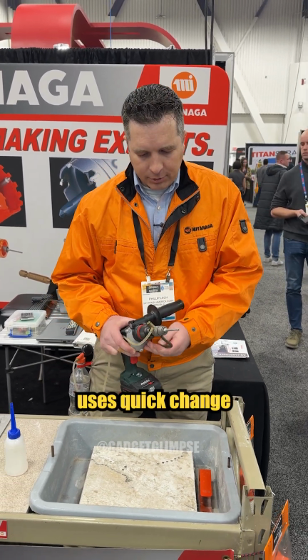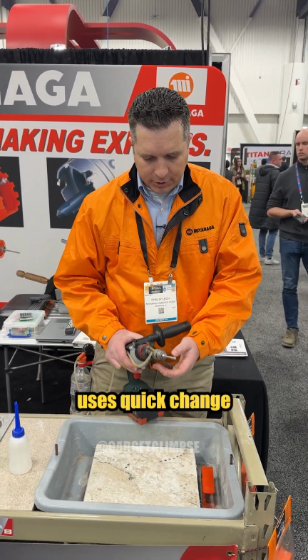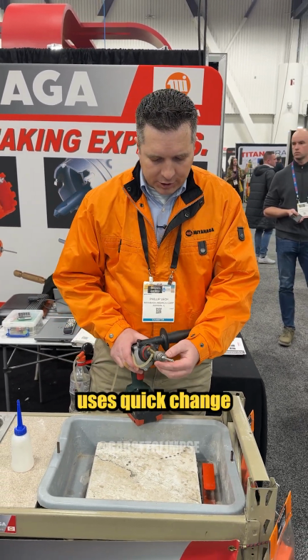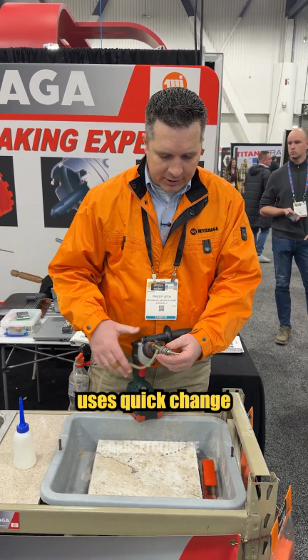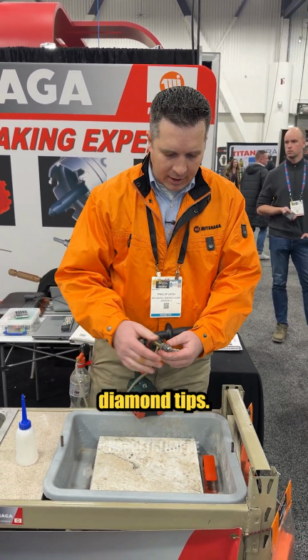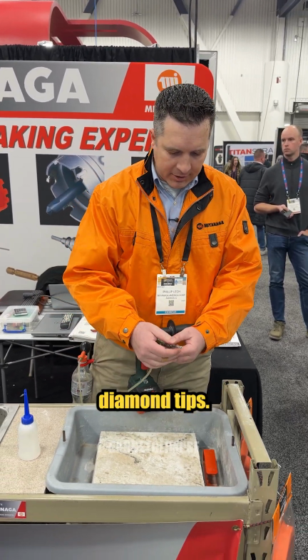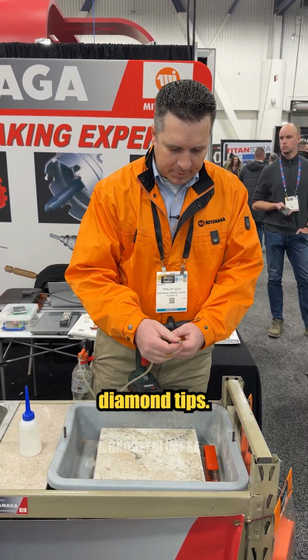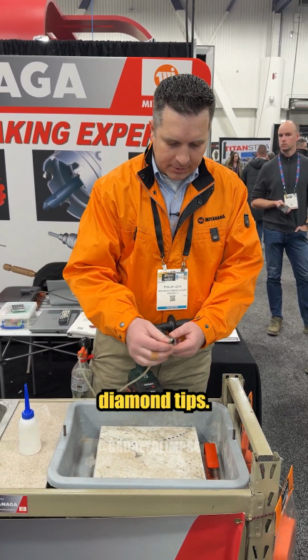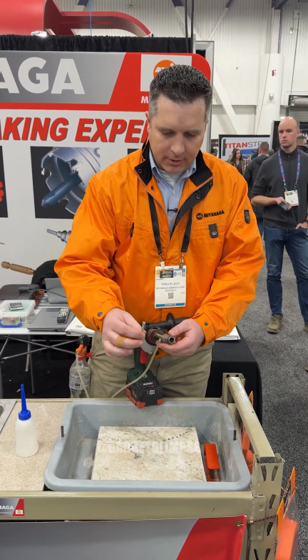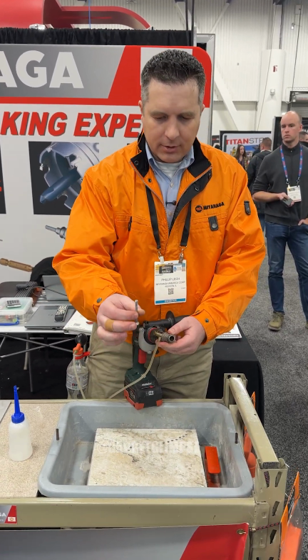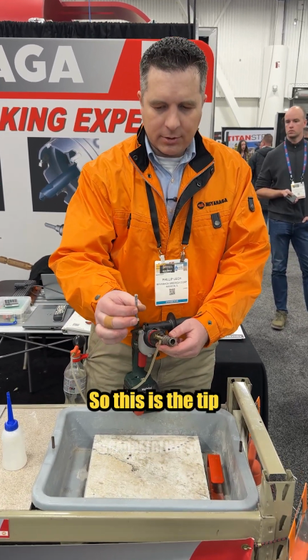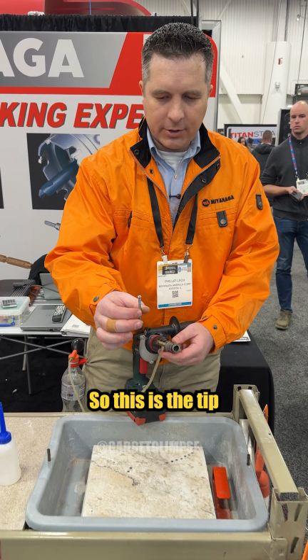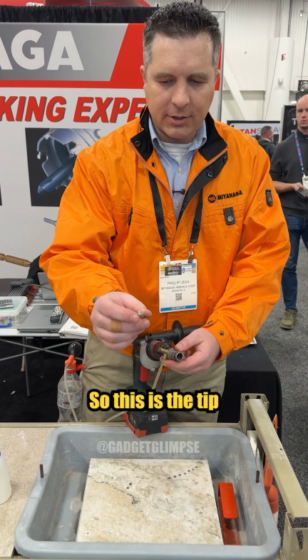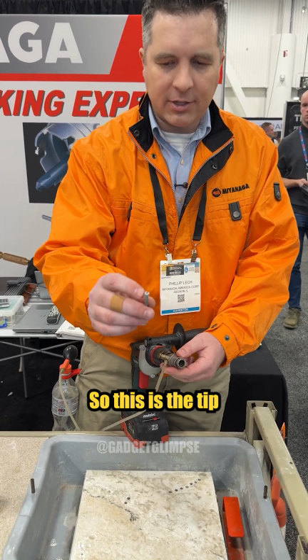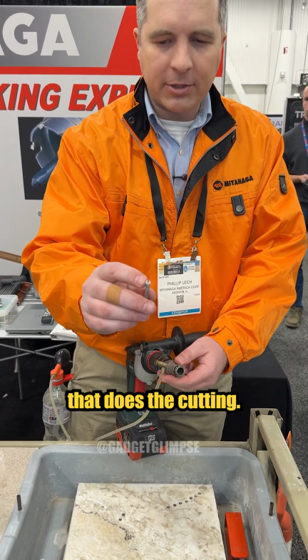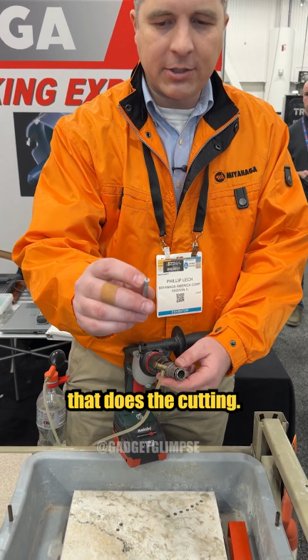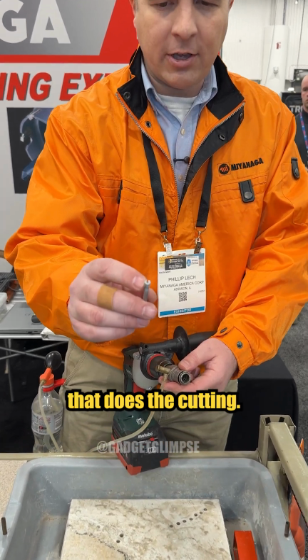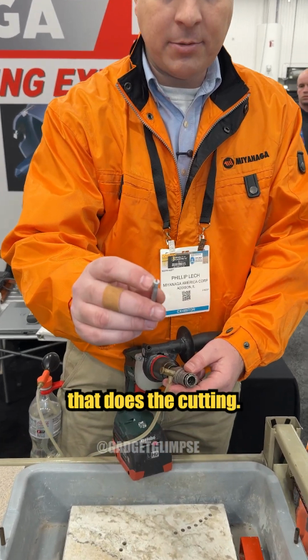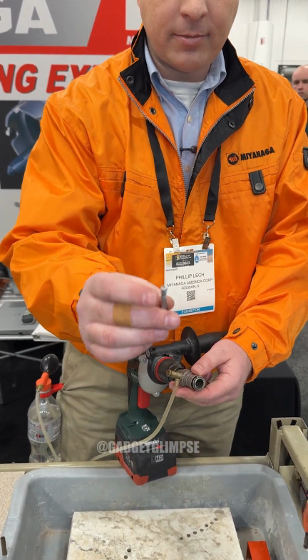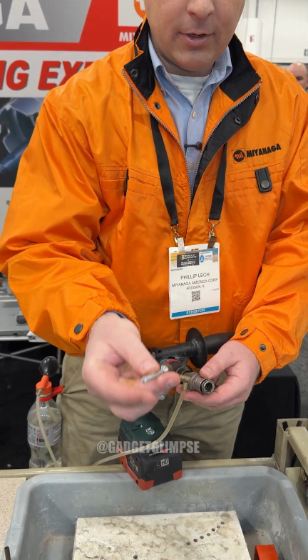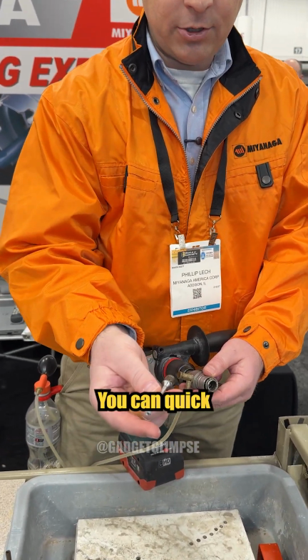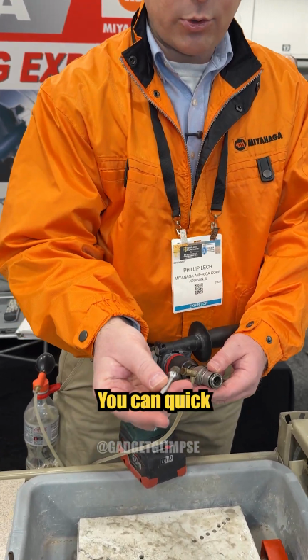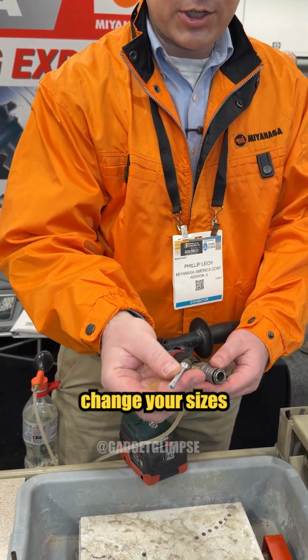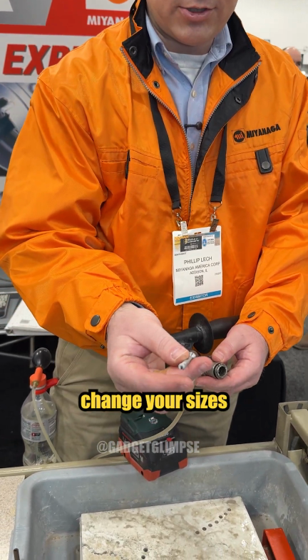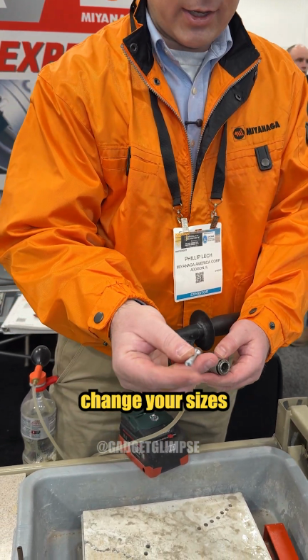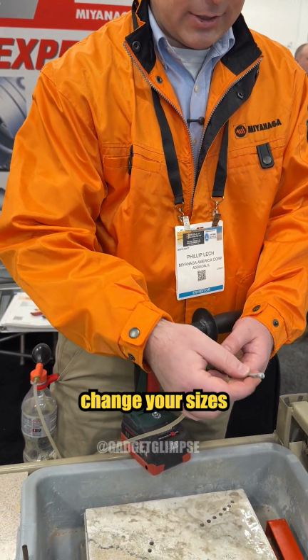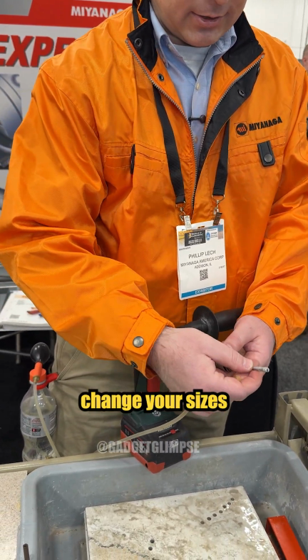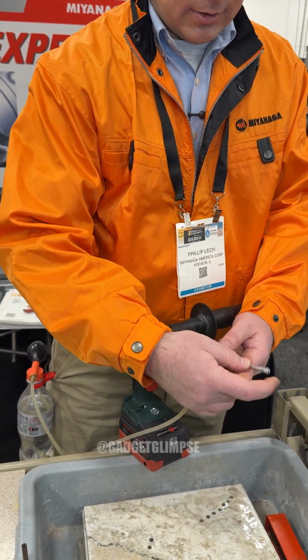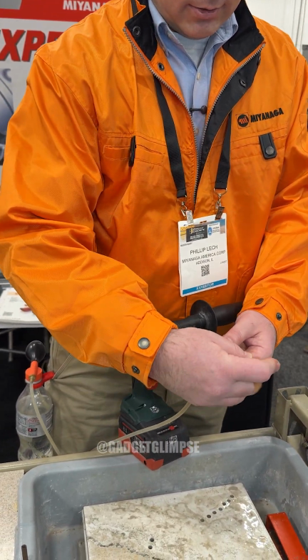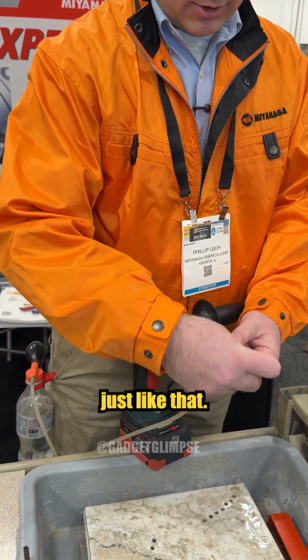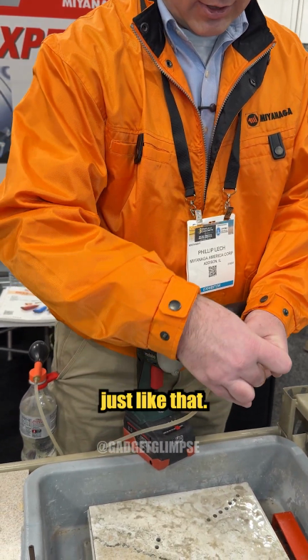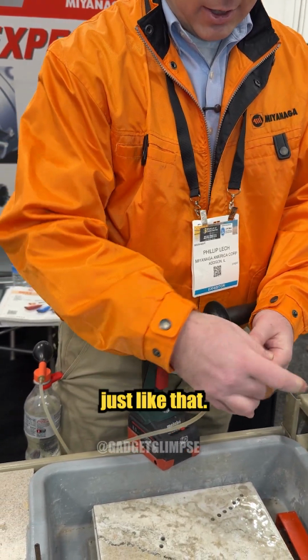It uses quick-change diamond tips. This is the tip that does the cutting, and you can quick-change your sizes just like that.